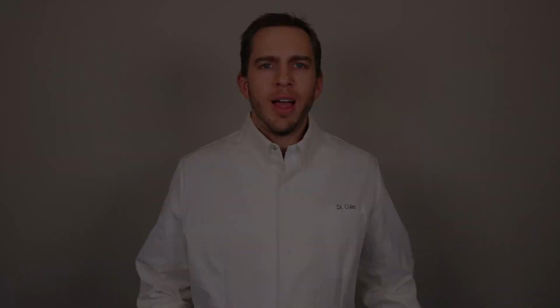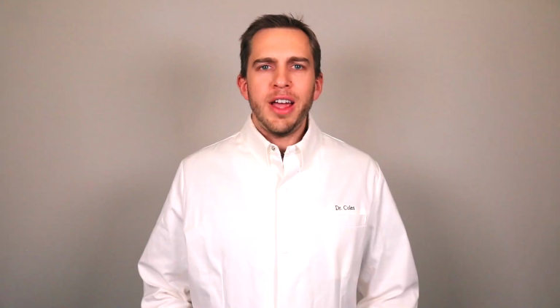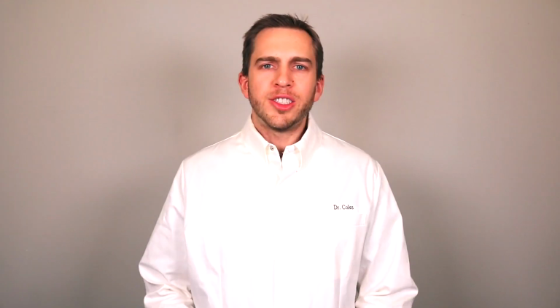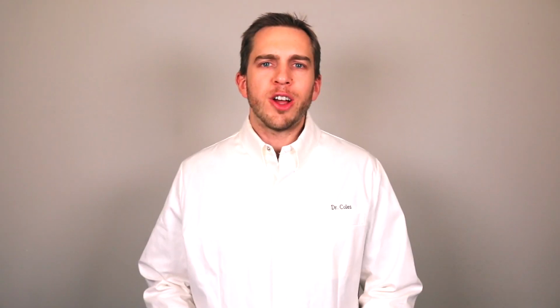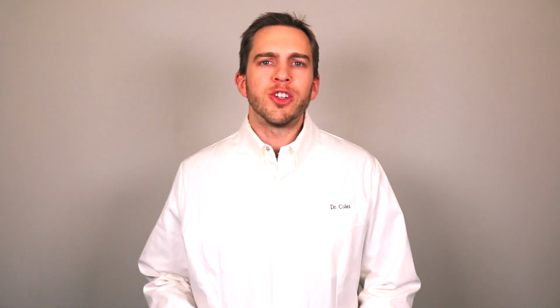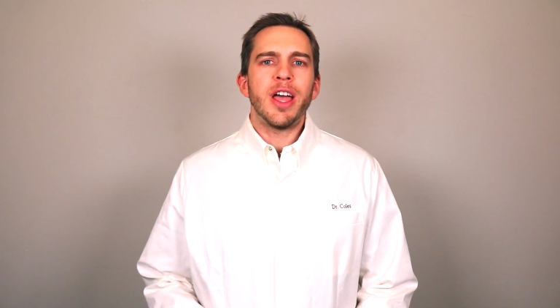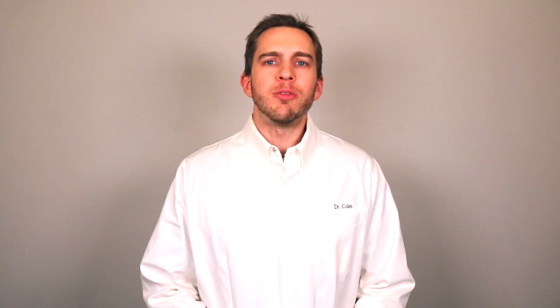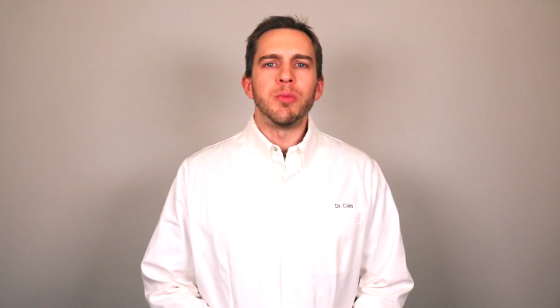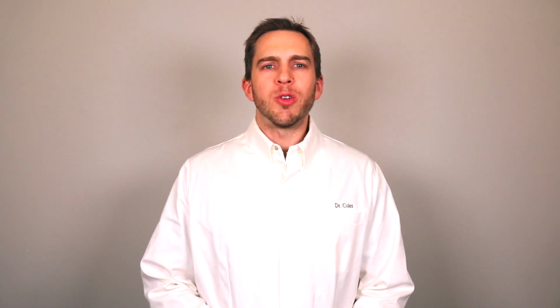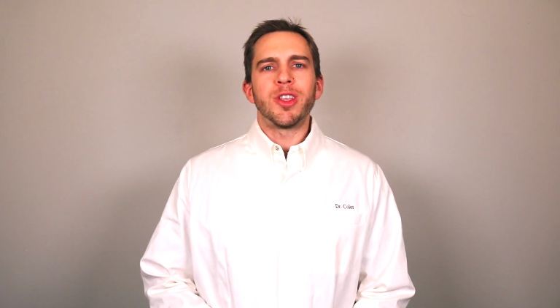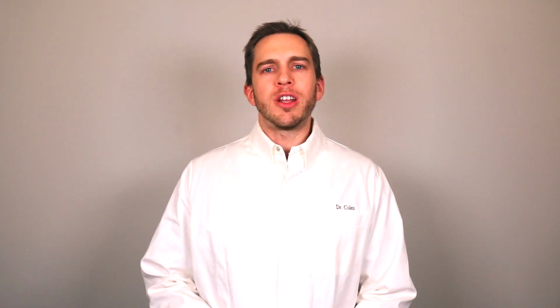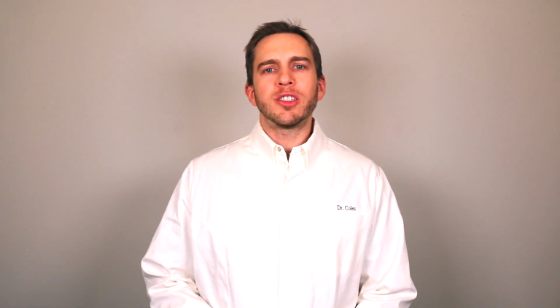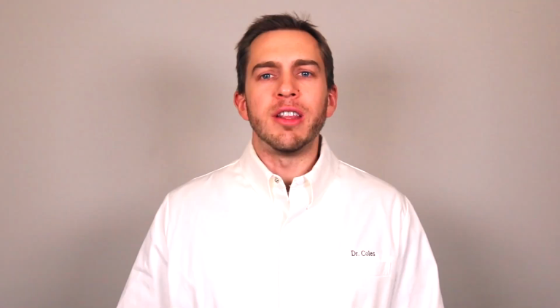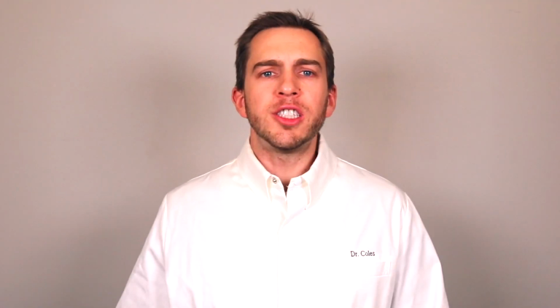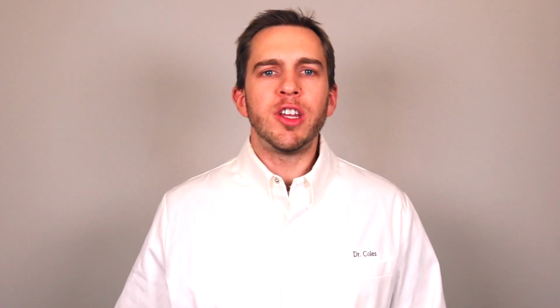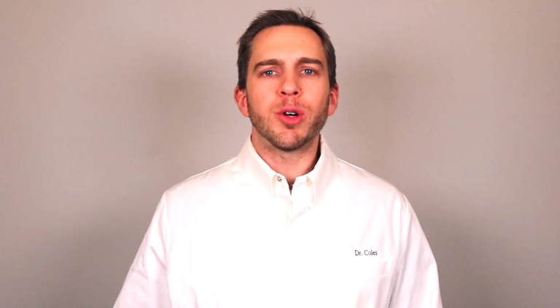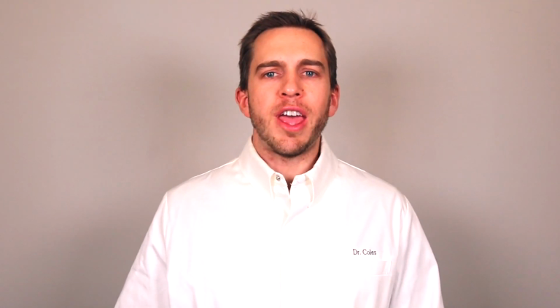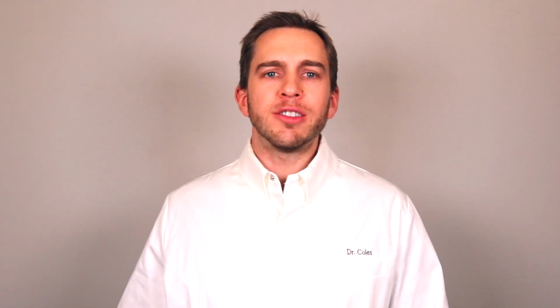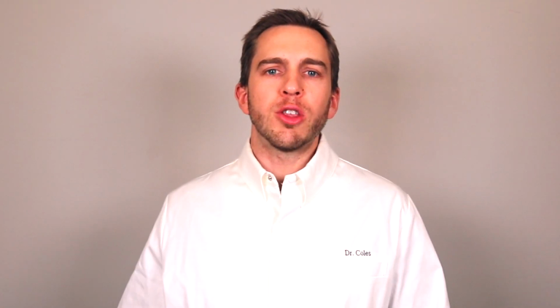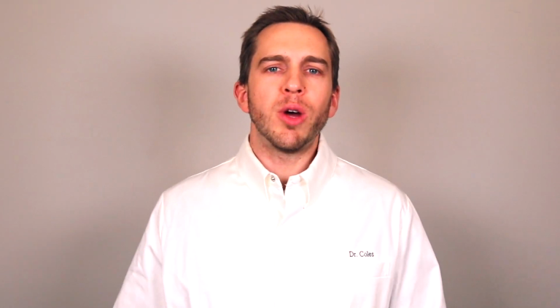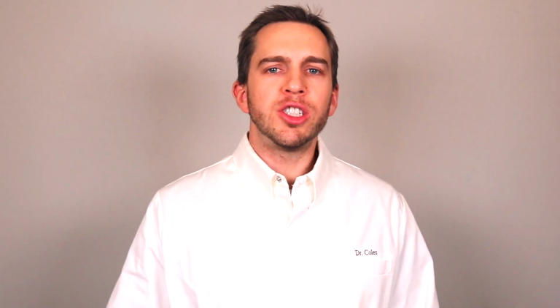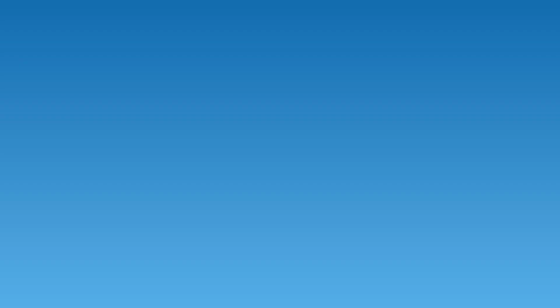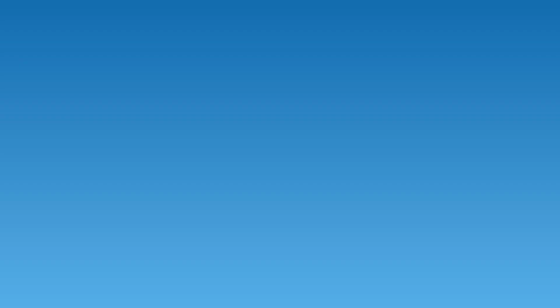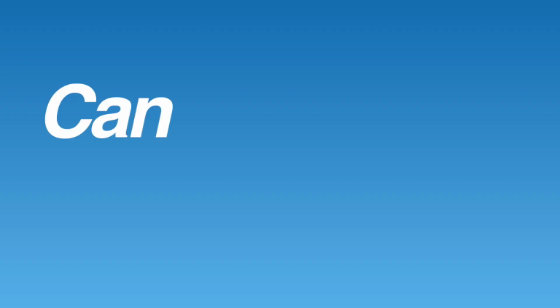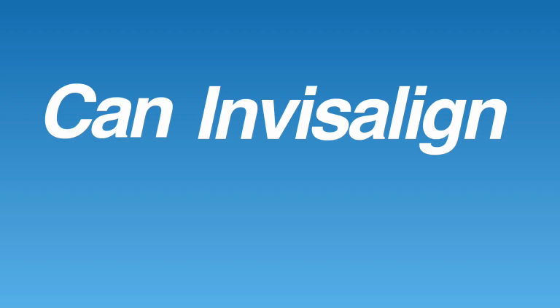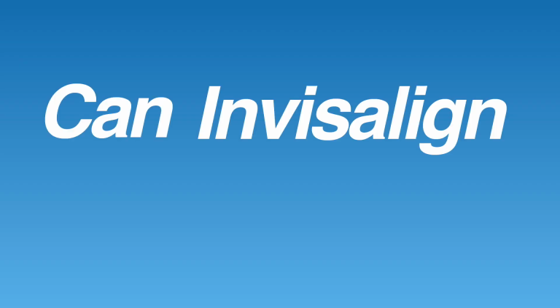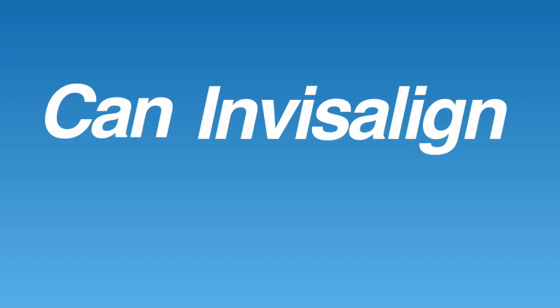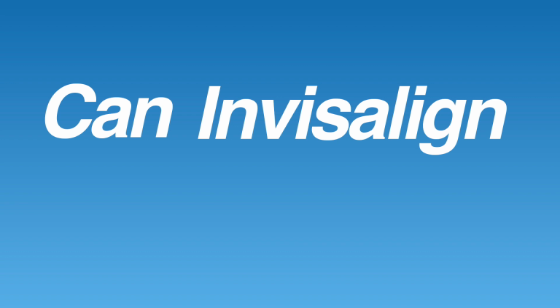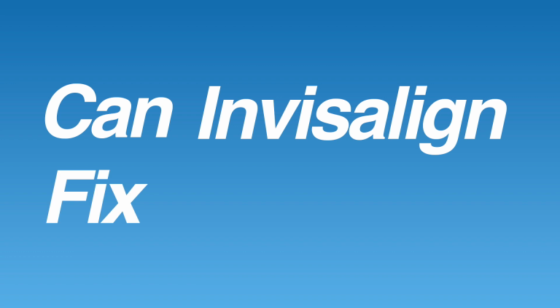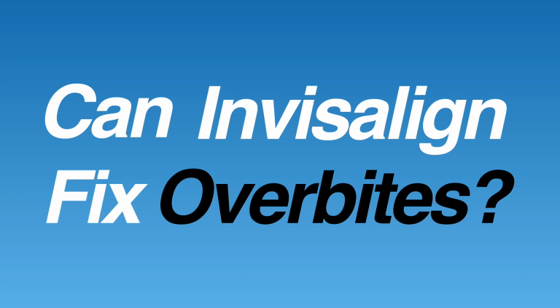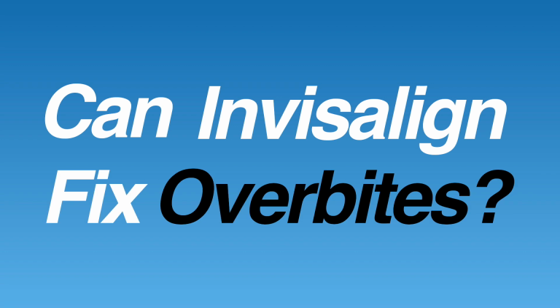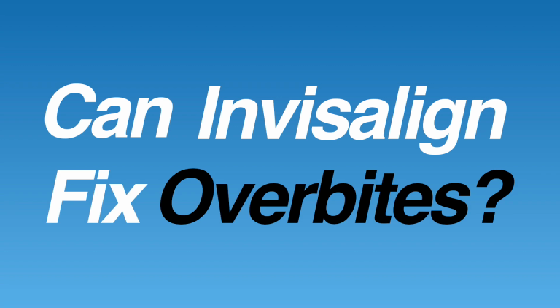Hi, this is Dr. Tai from Premier Orthodontics. In this video, we're going to answer the question: can Invisalign fix overbites?